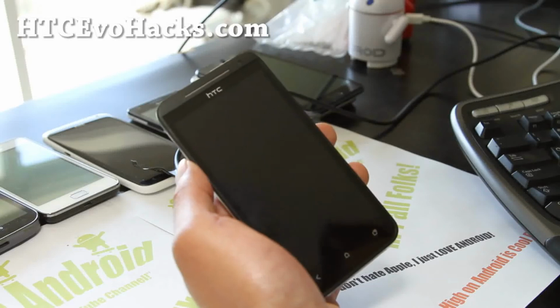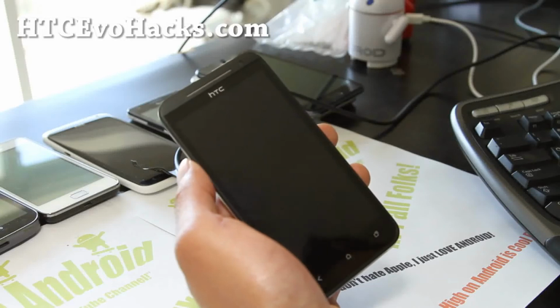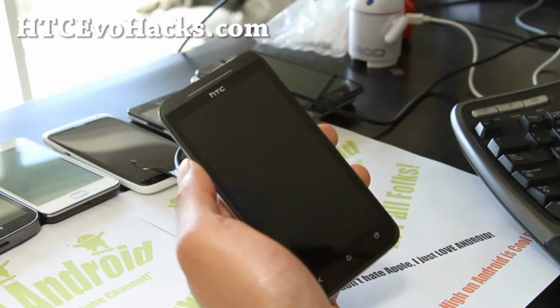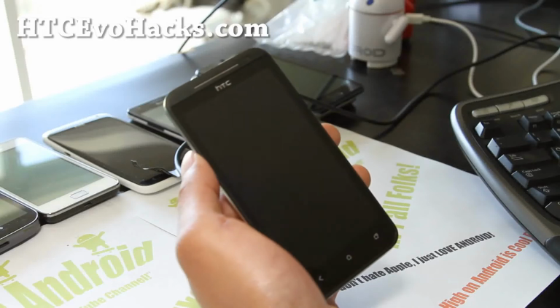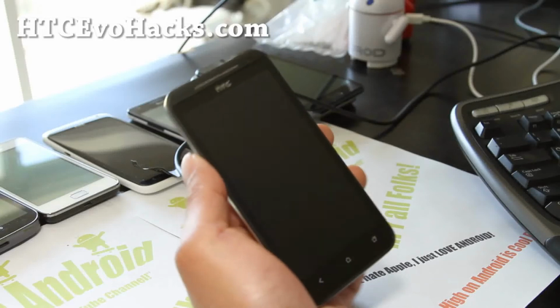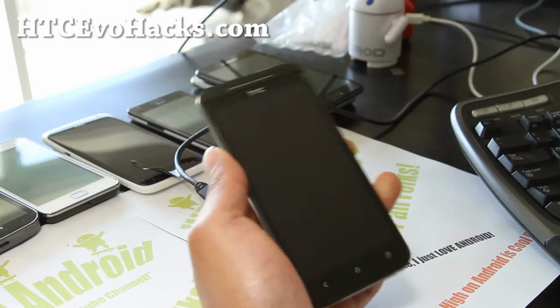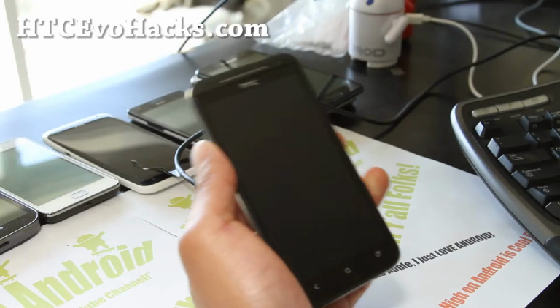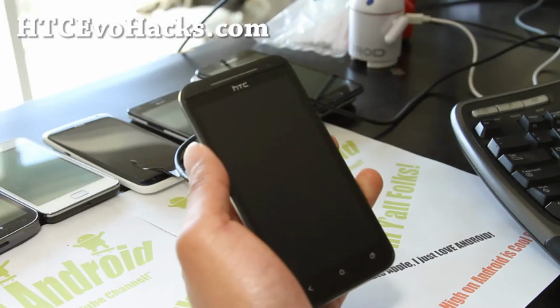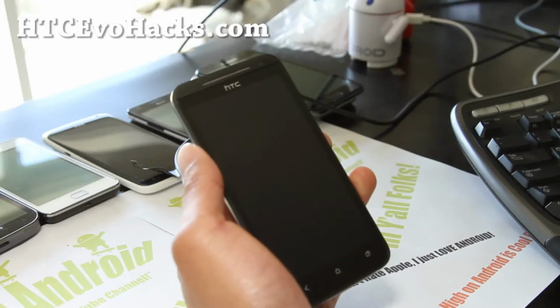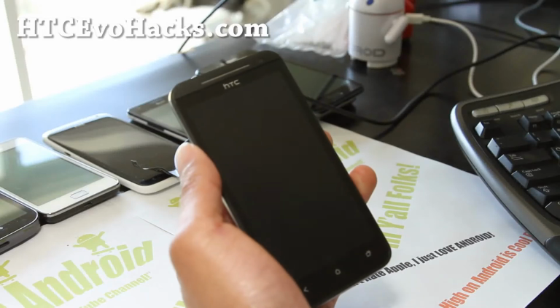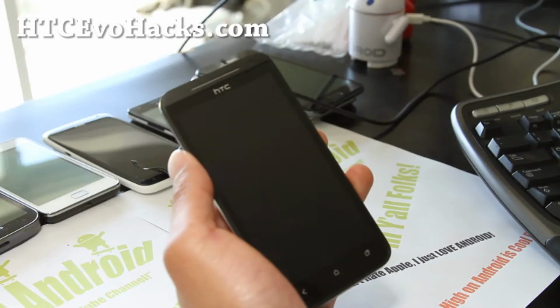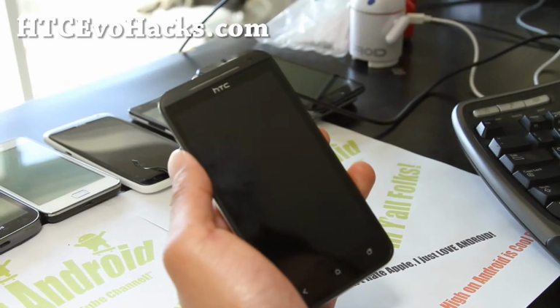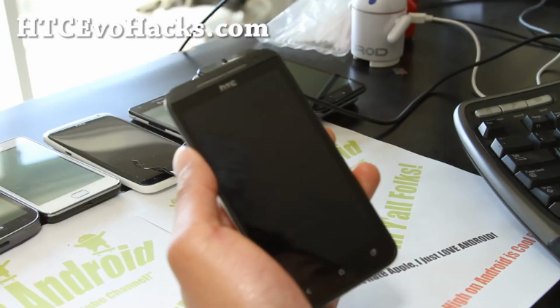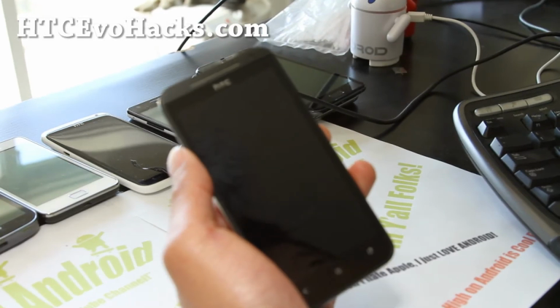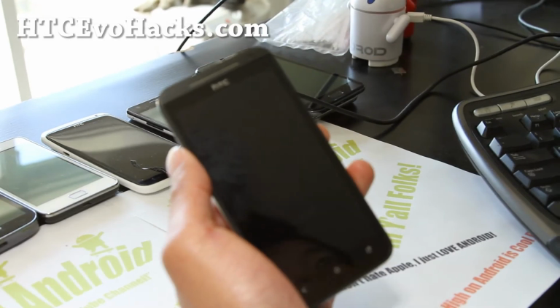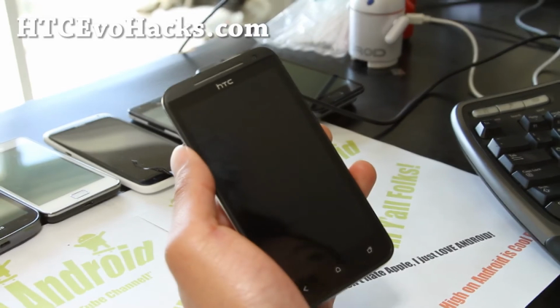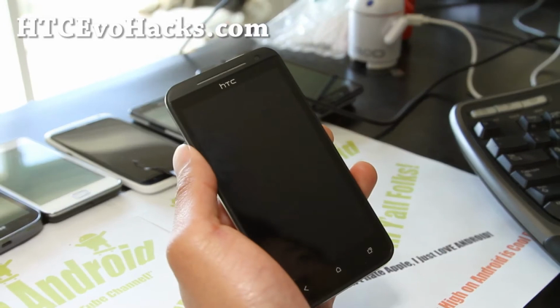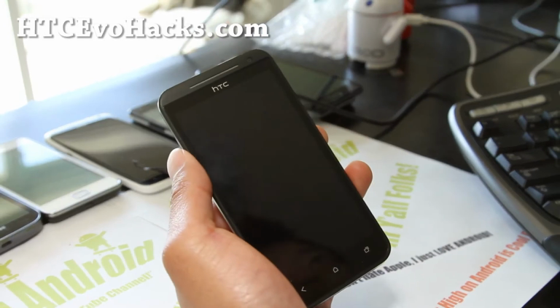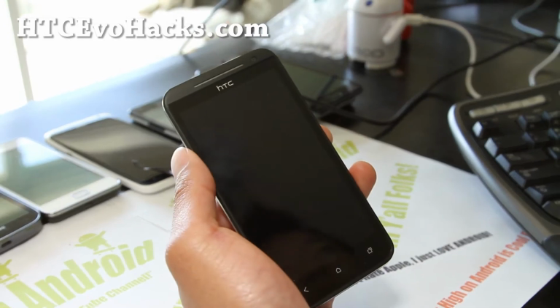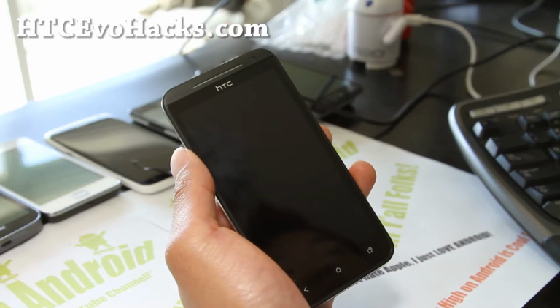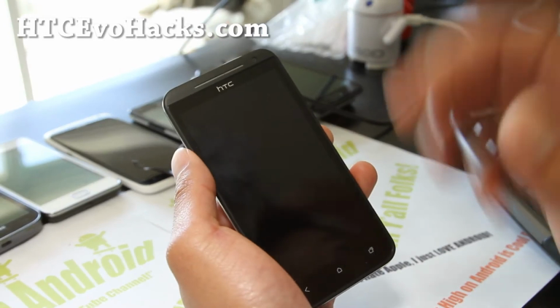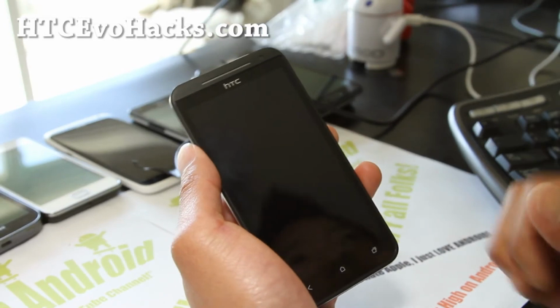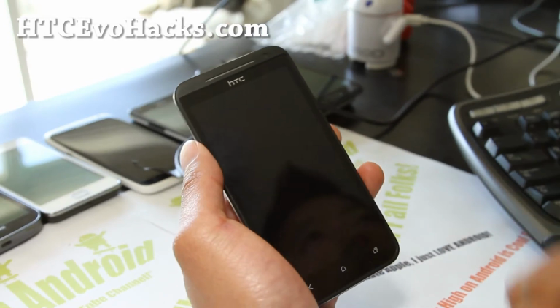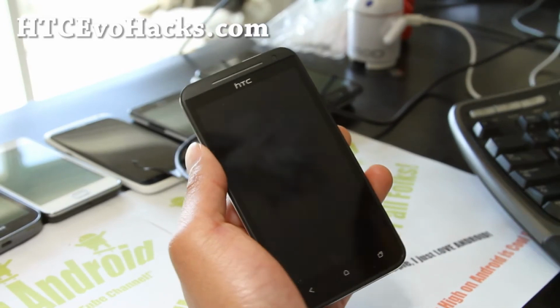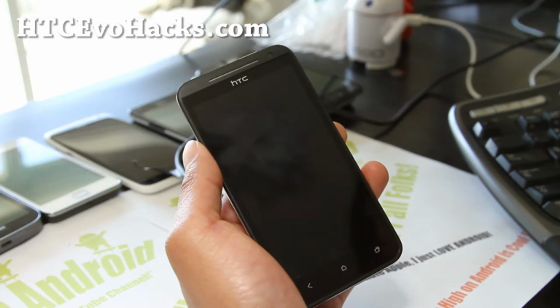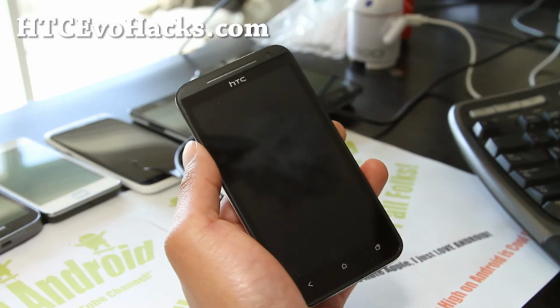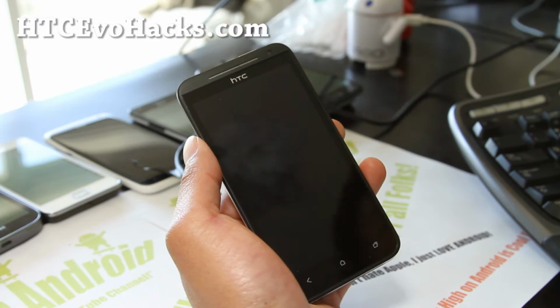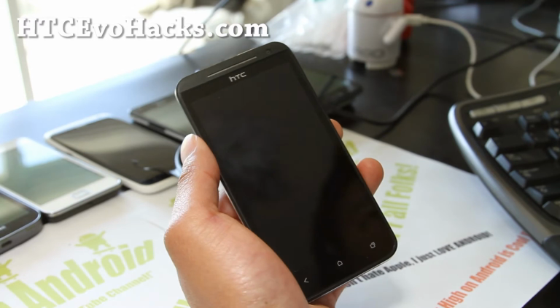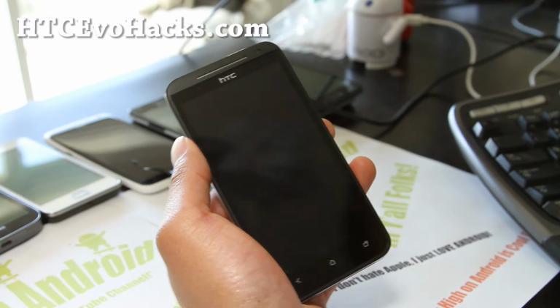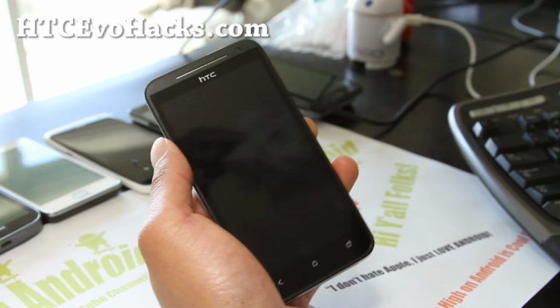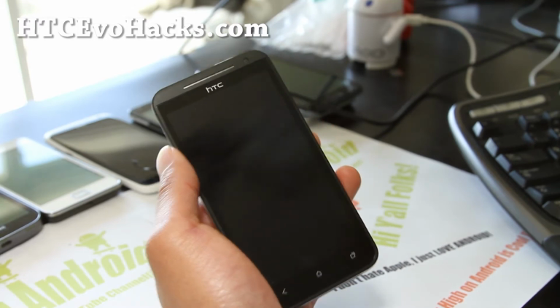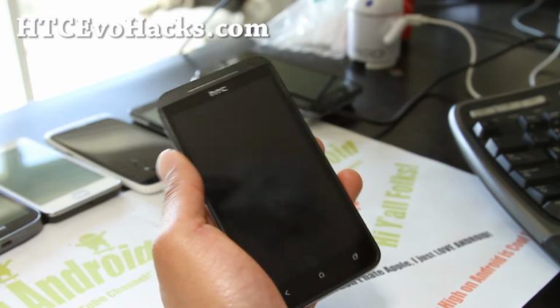Hi folks, this is Max from HCCevoHacks.com. Today let me show you how to back up your ROM.